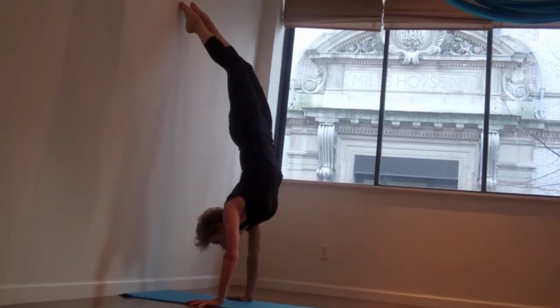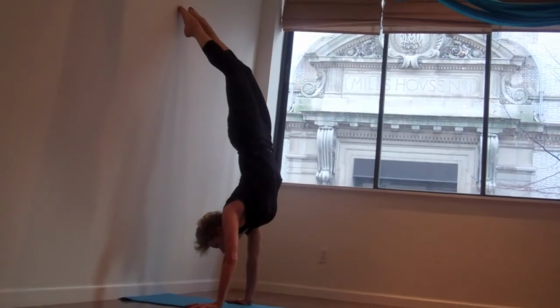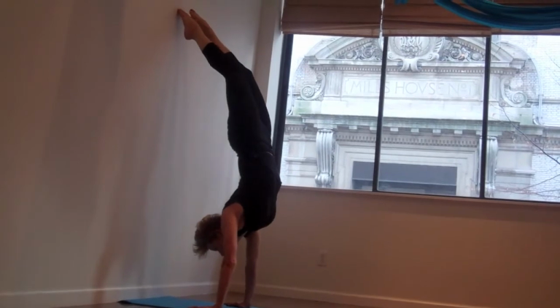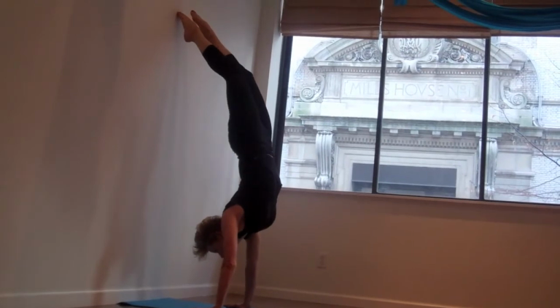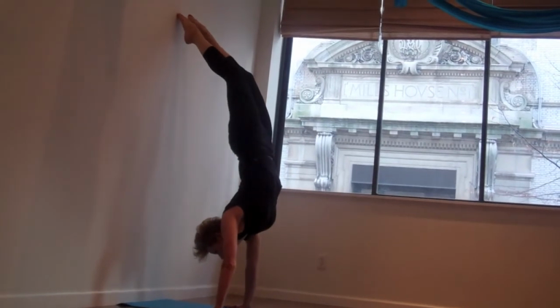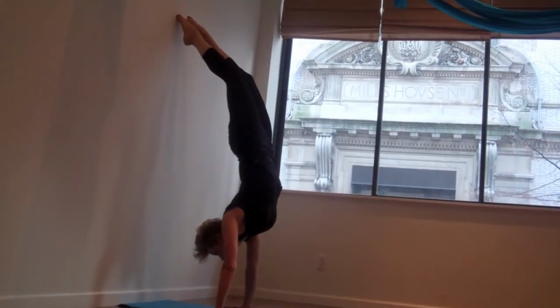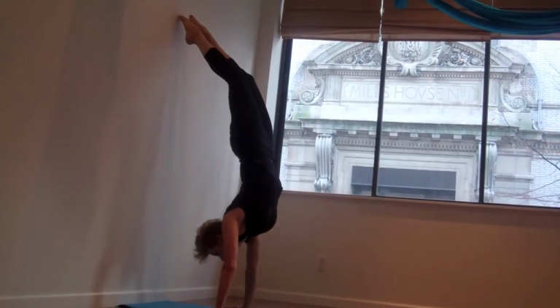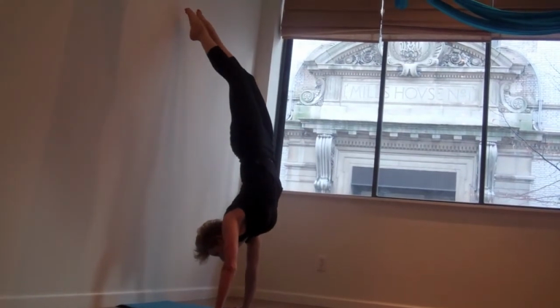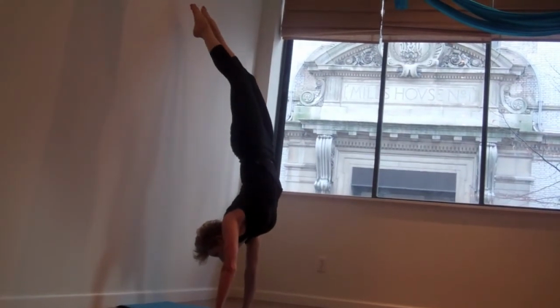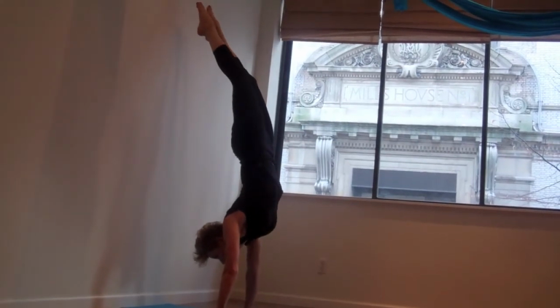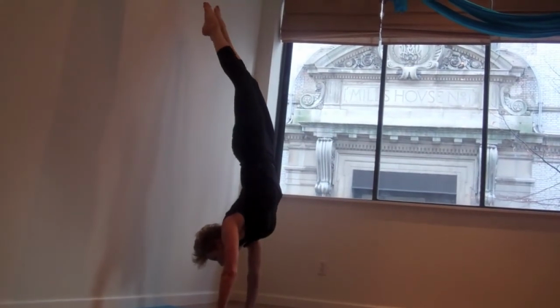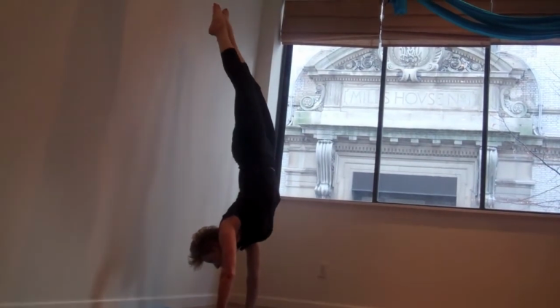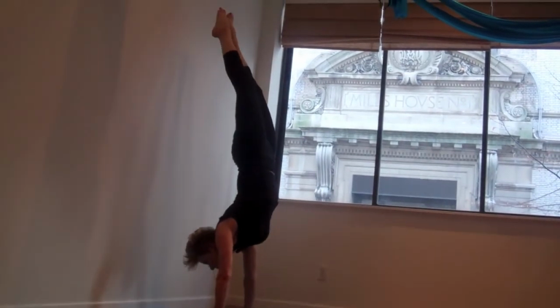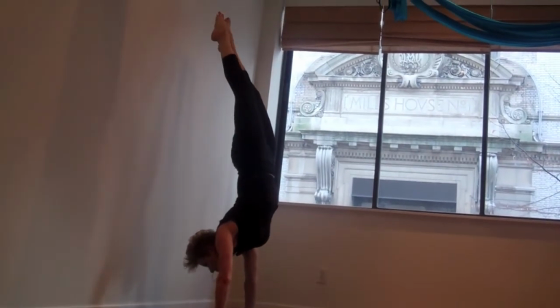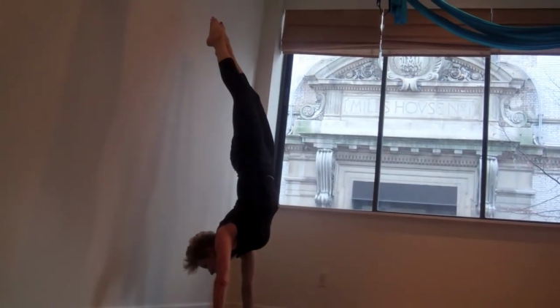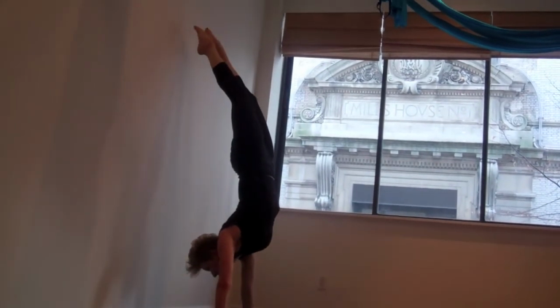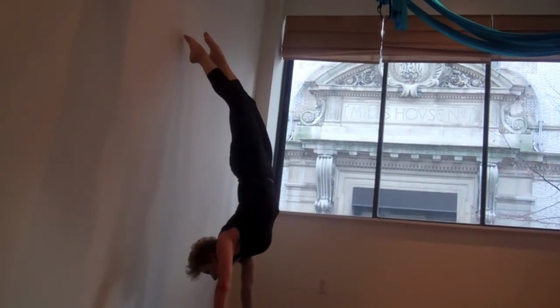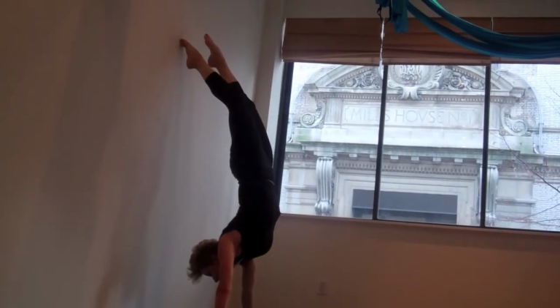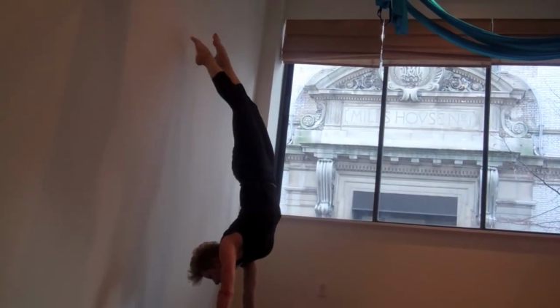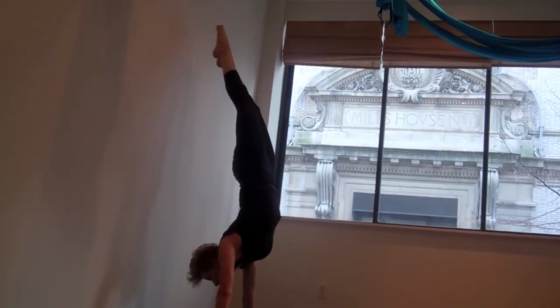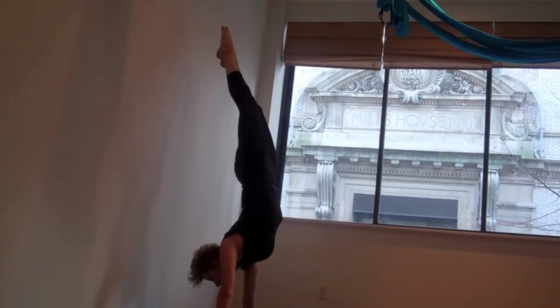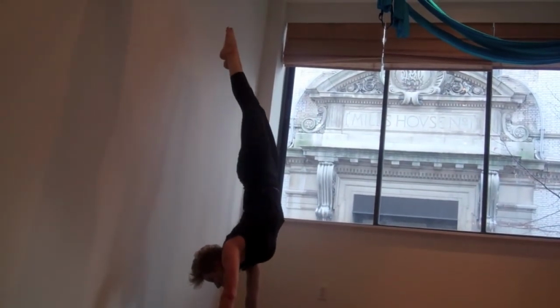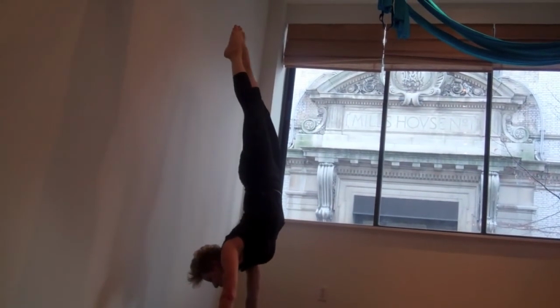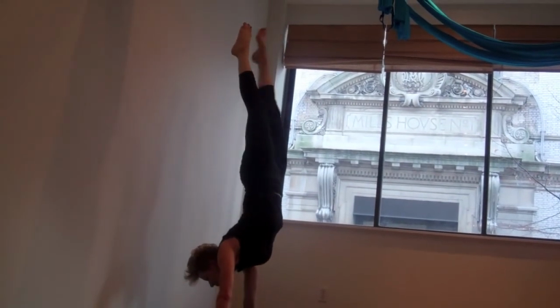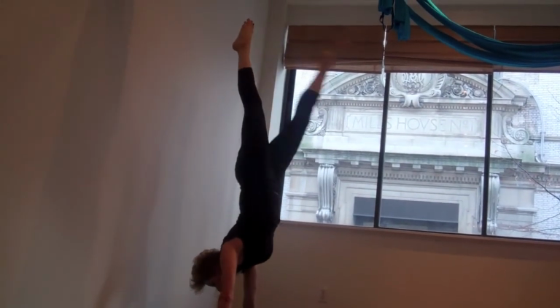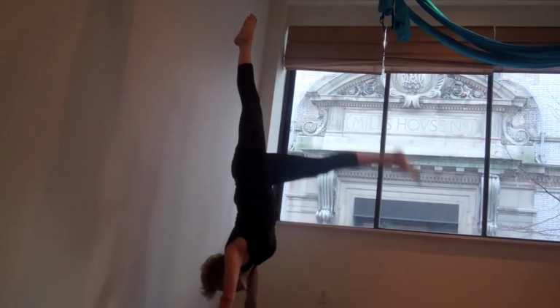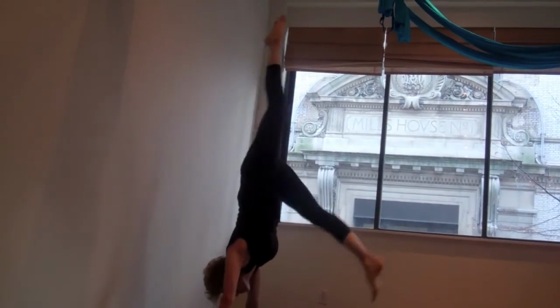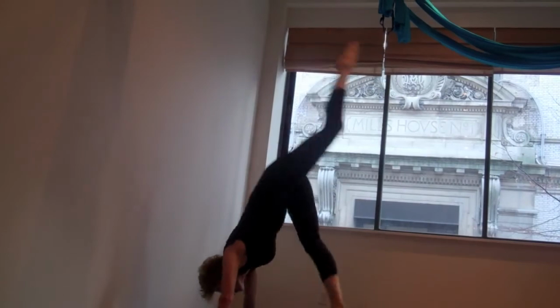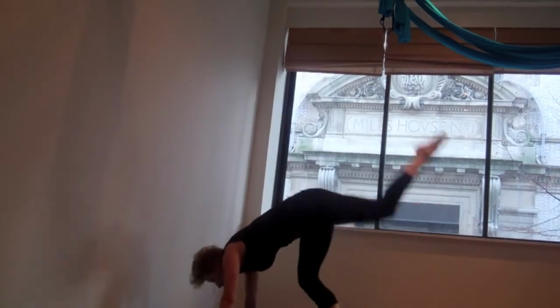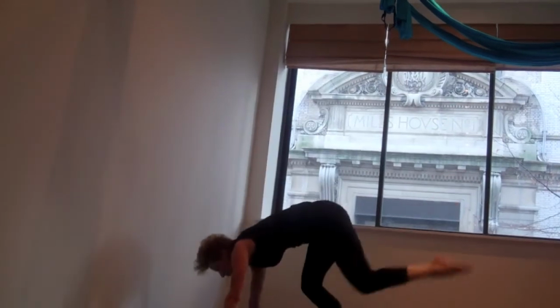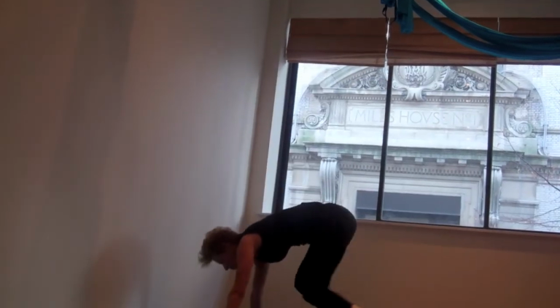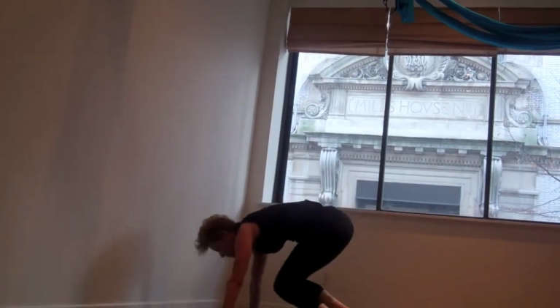See the movement in the shoulders and wrists — it's because we're balancing through the shoulders.